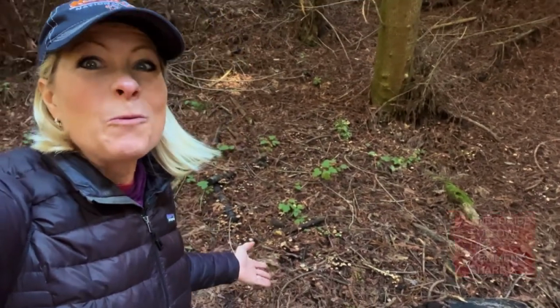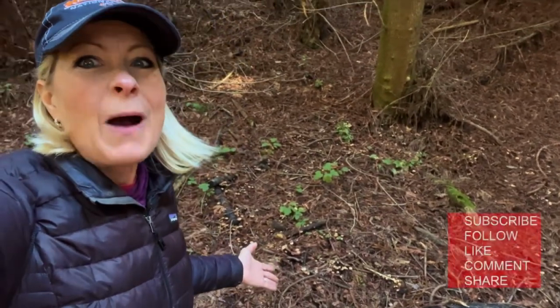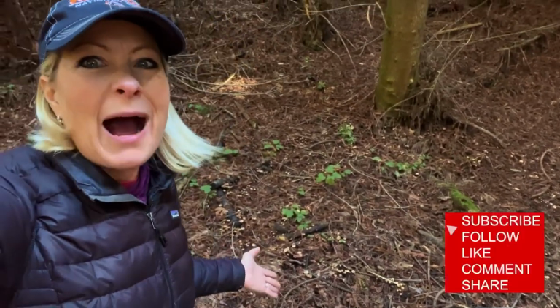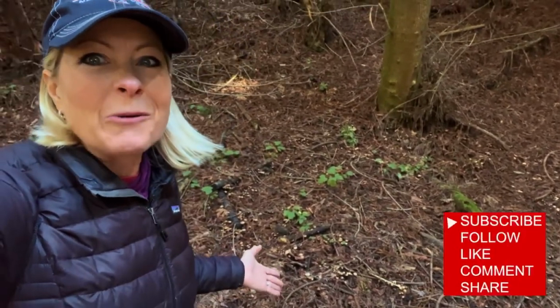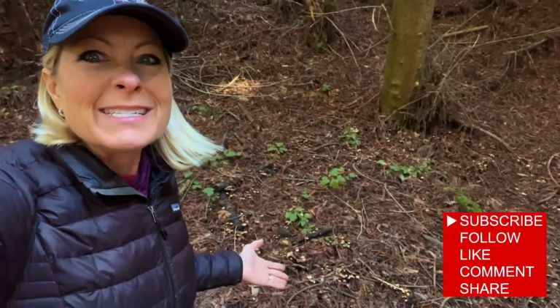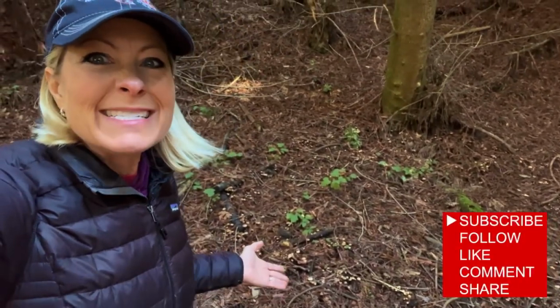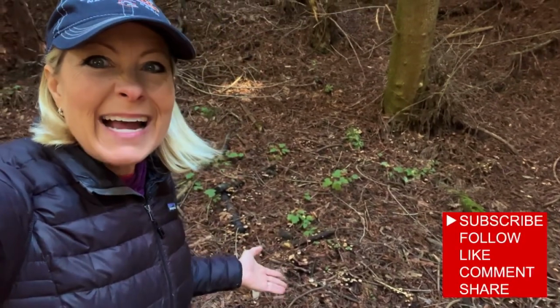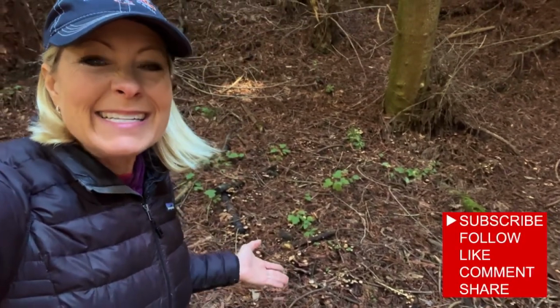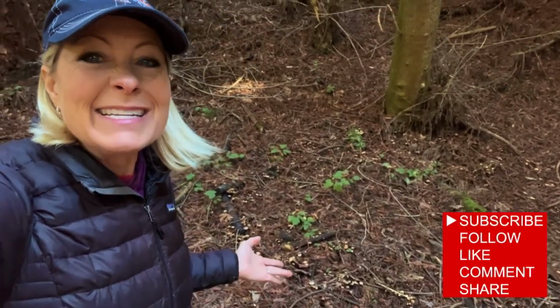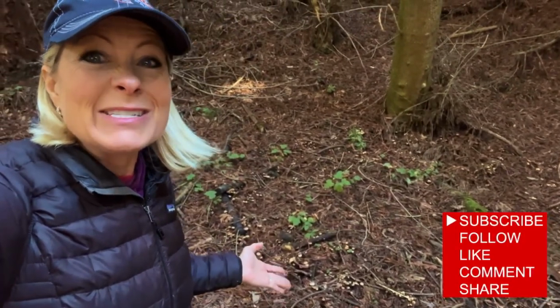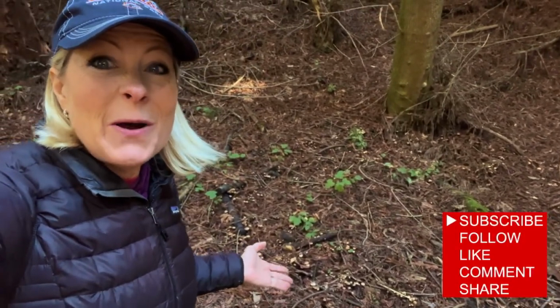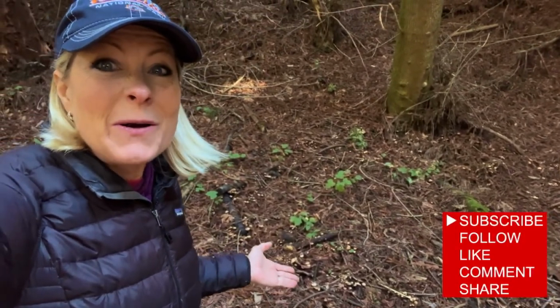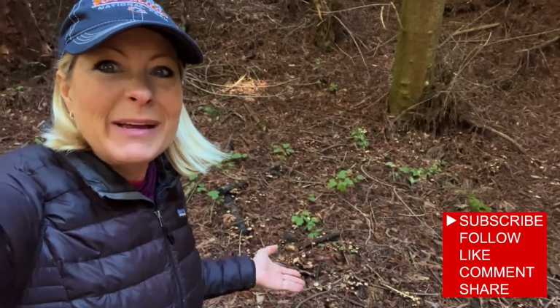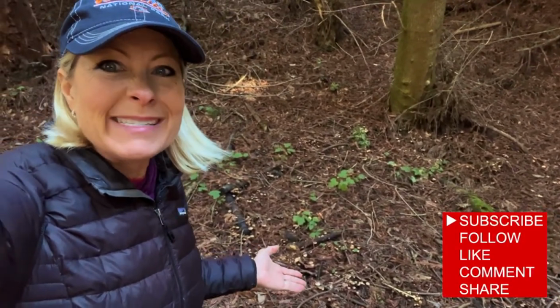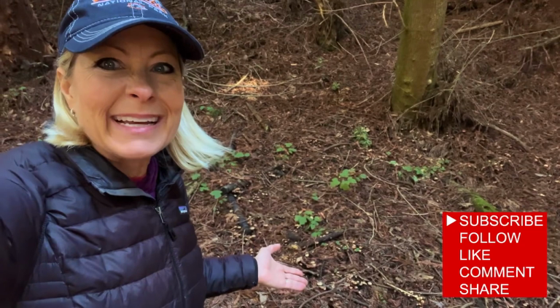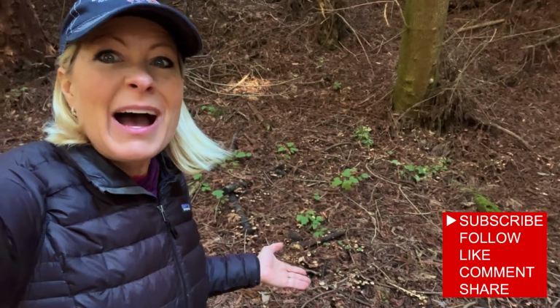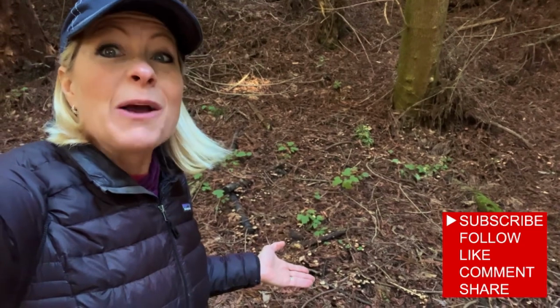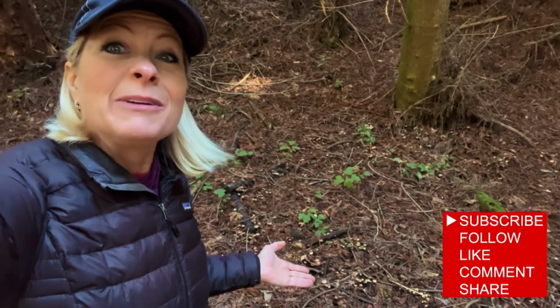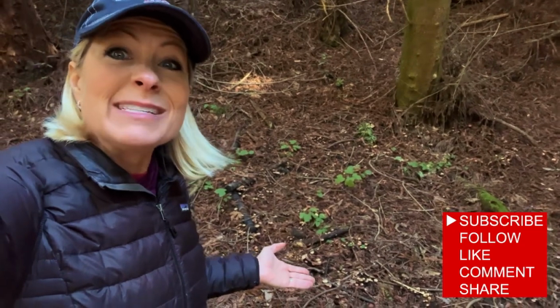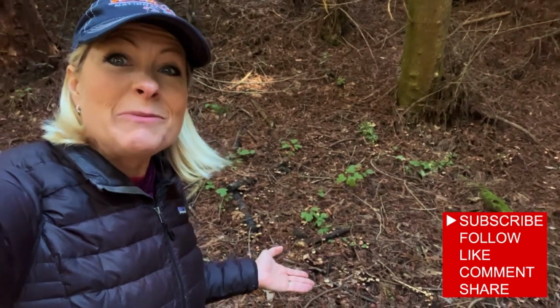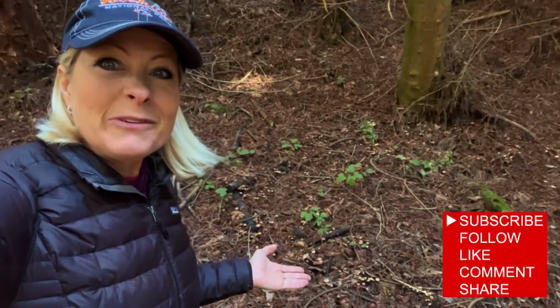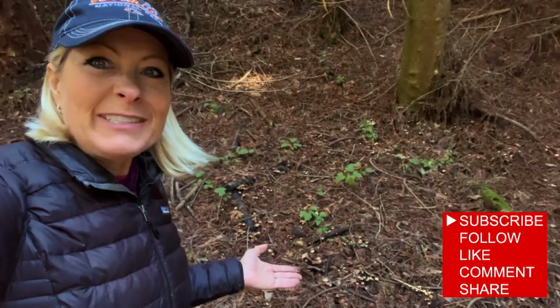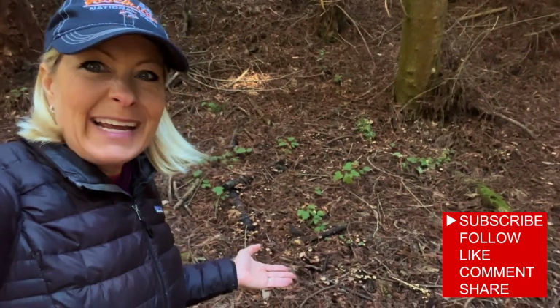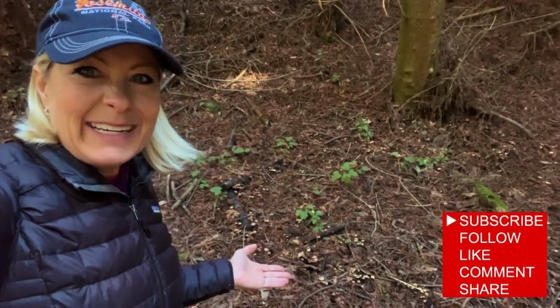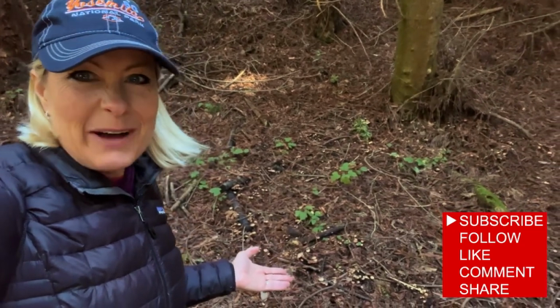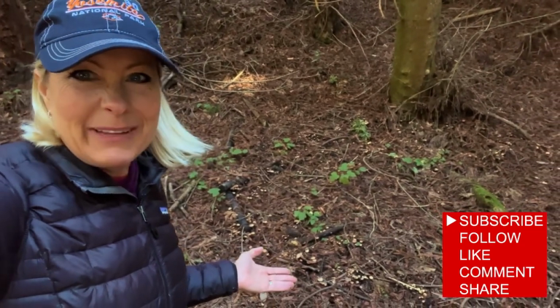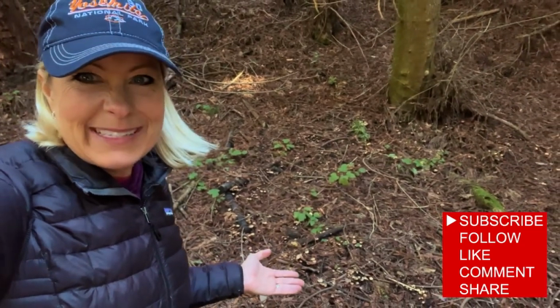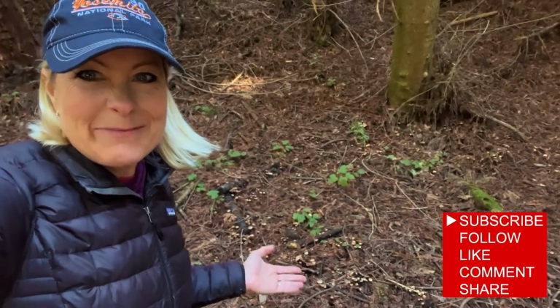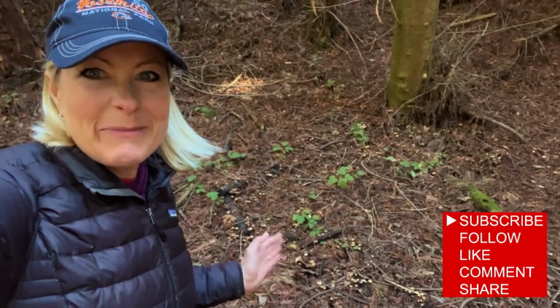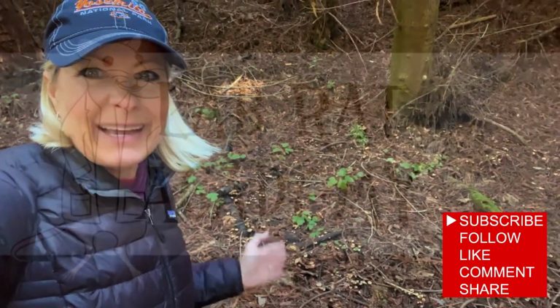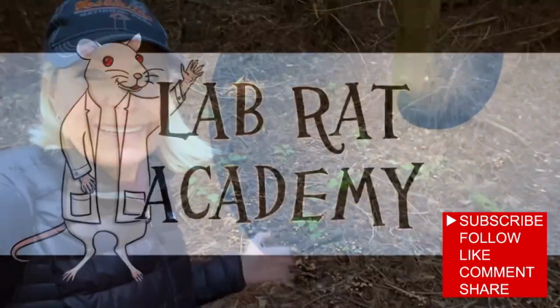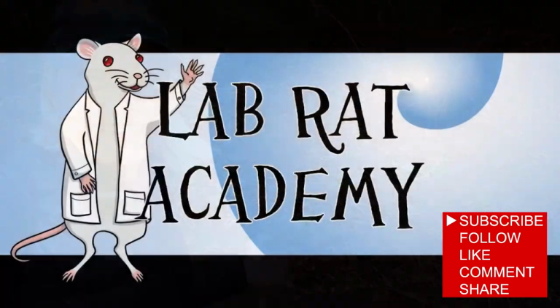Wow, science is so amazing. I hope you guys have a beautiful day. God bless. Bye-bye.